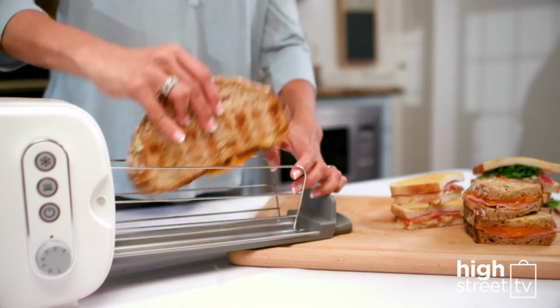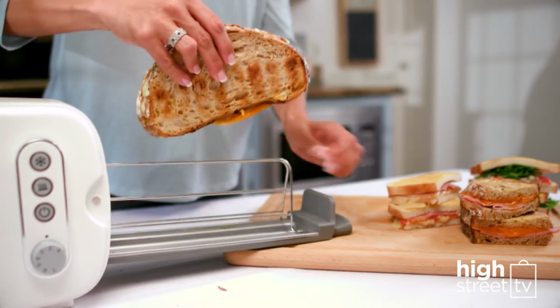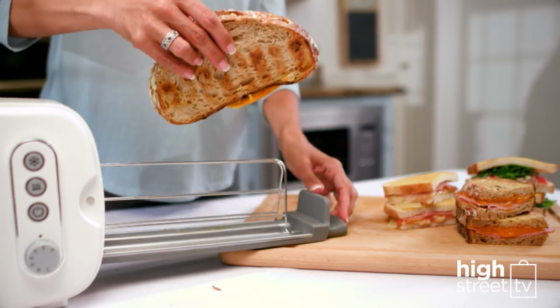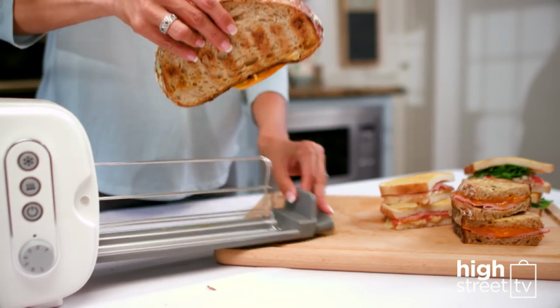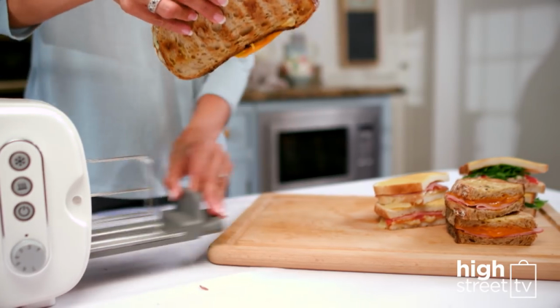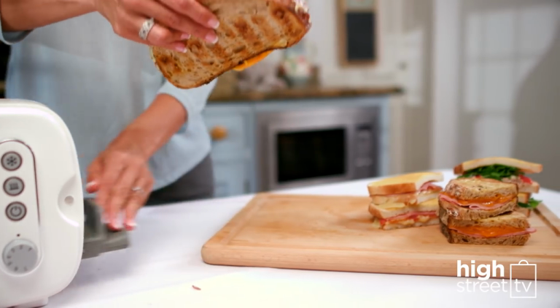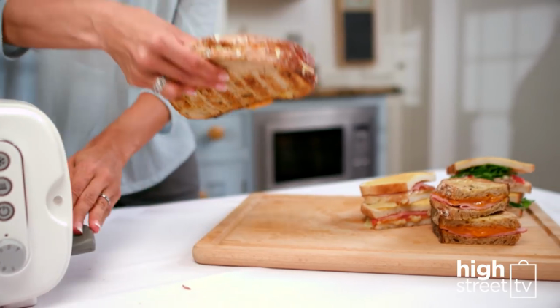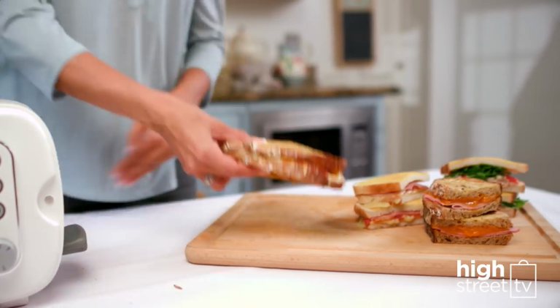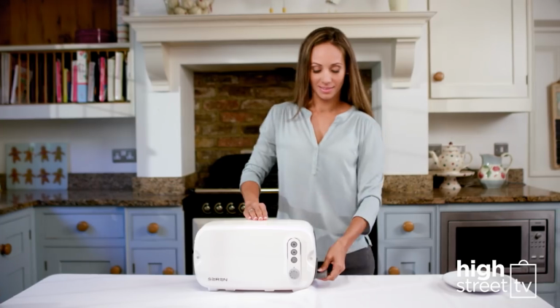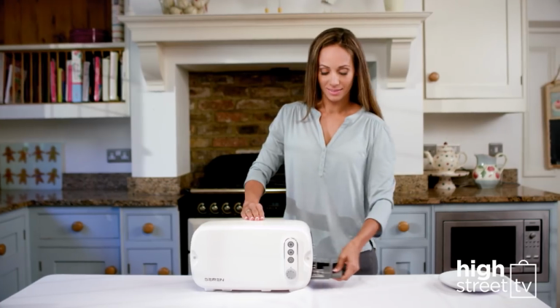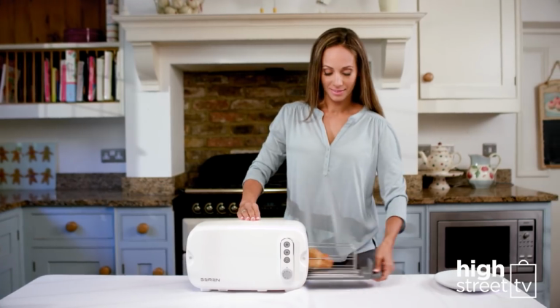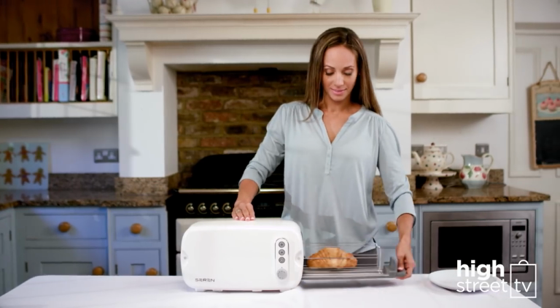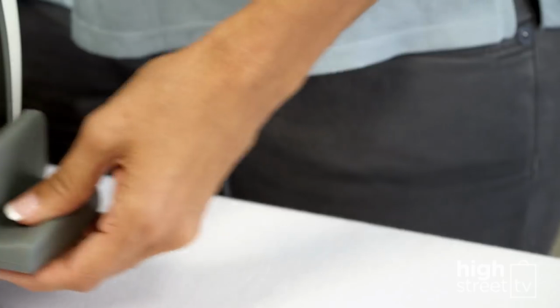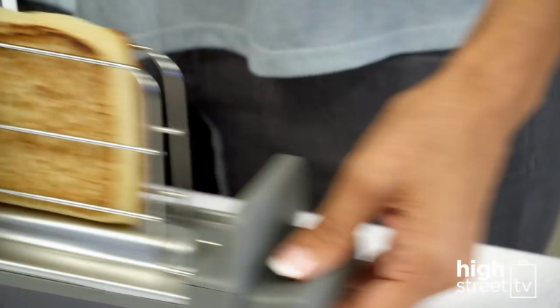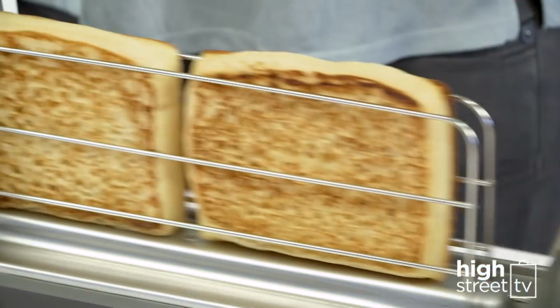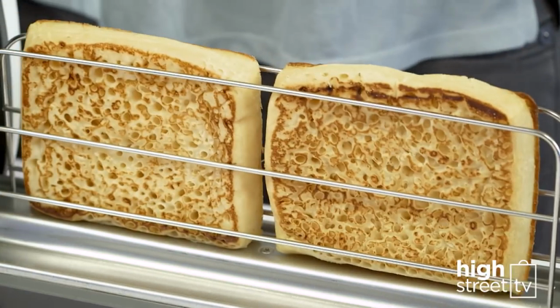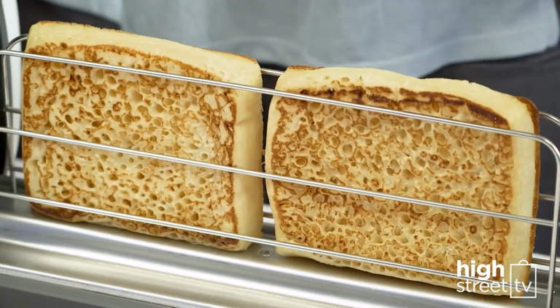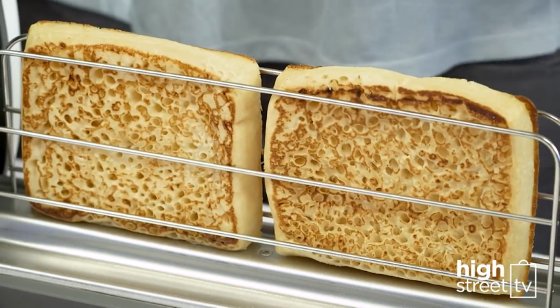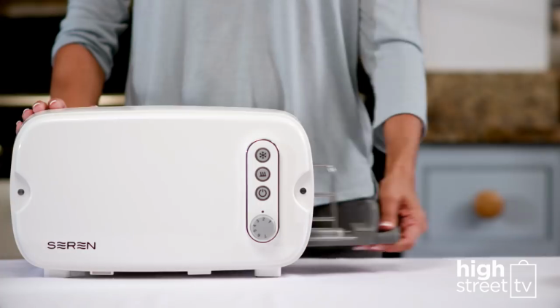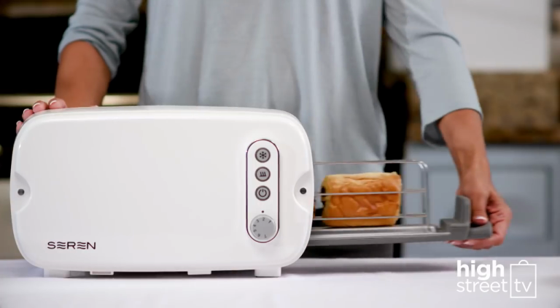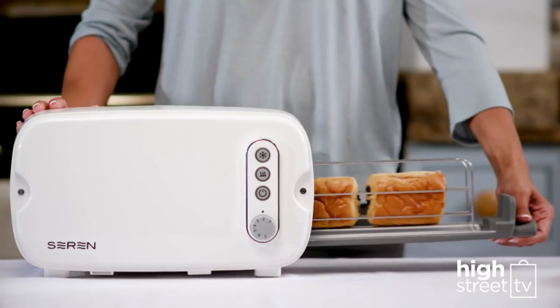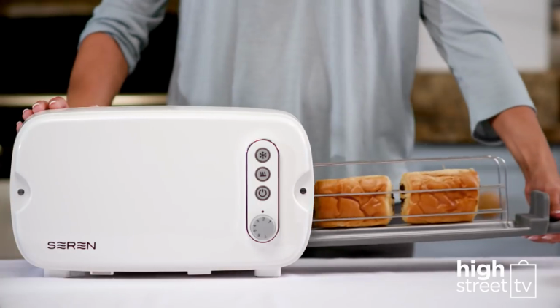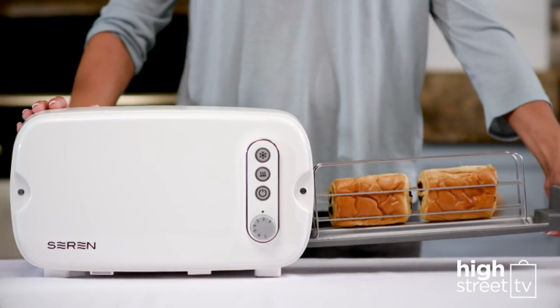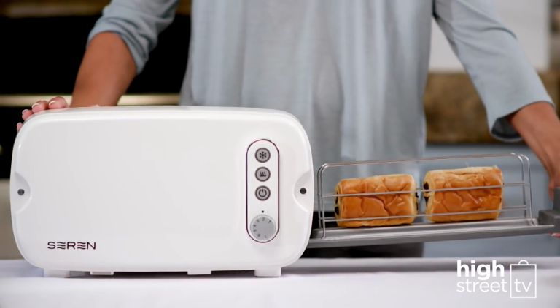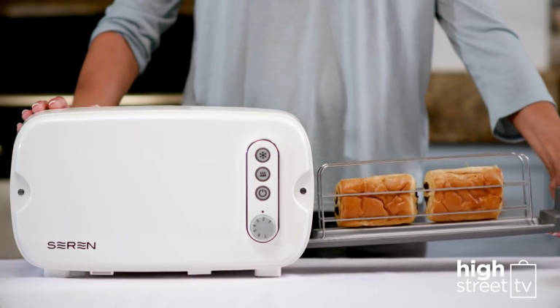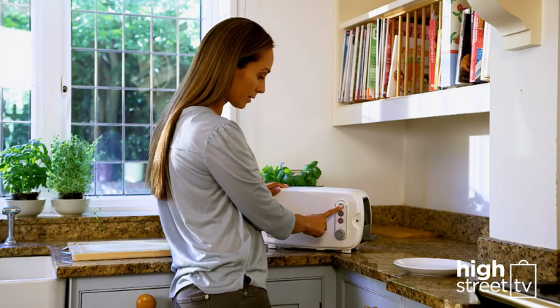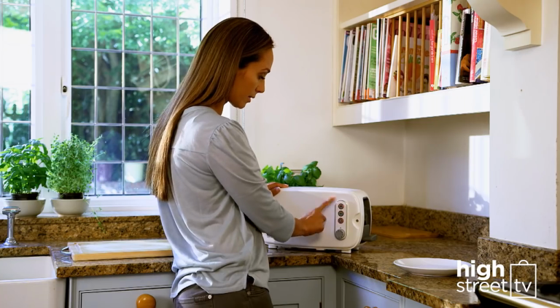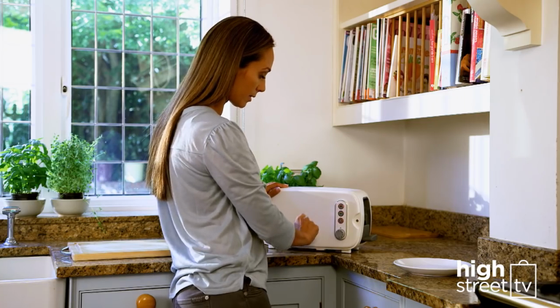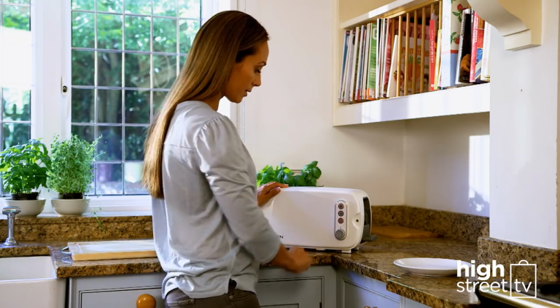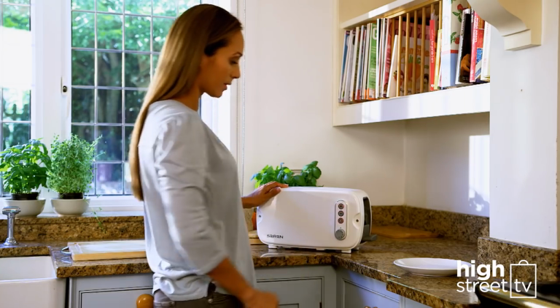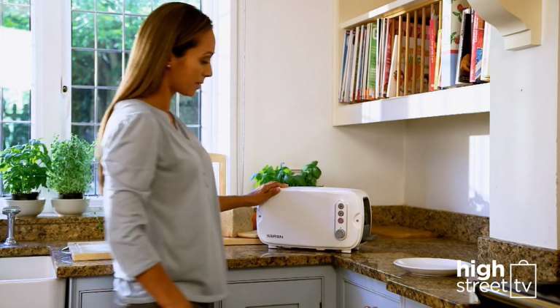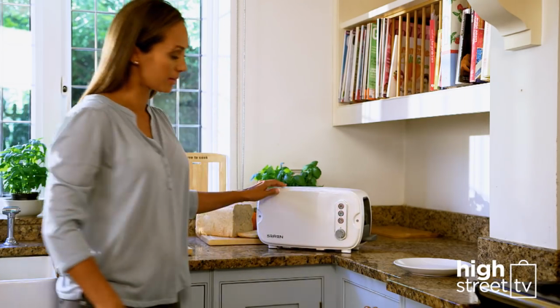Big or small, the Sarin Toaster does it all. Let the Sarin Toaster take the hard work out of perfect toasting. You set it and forget it.